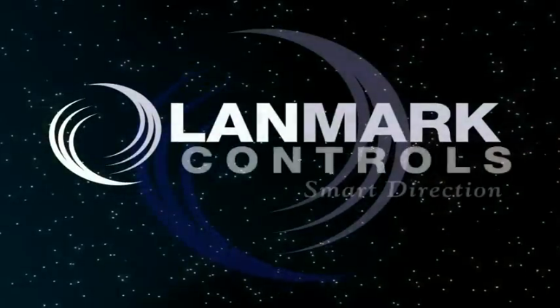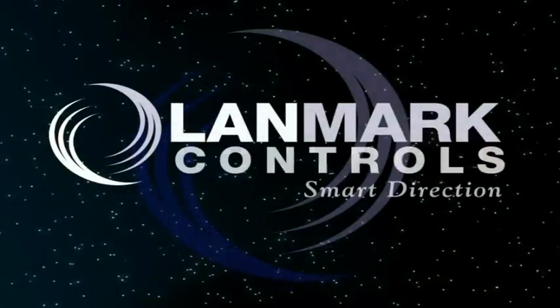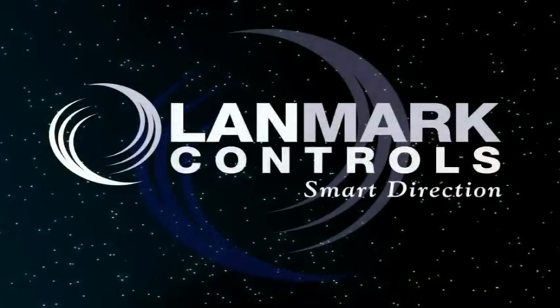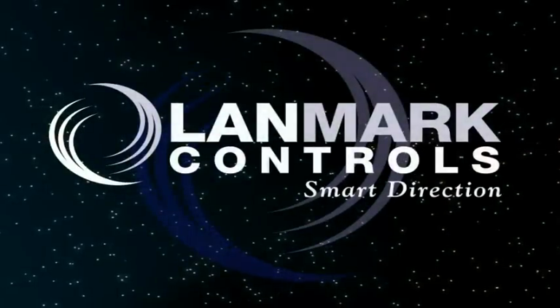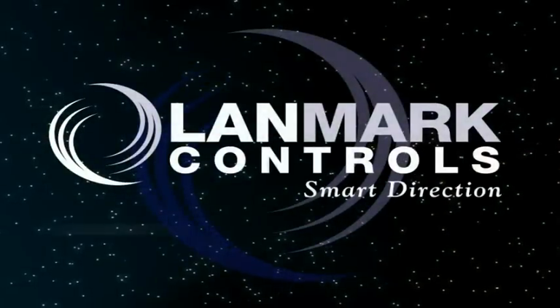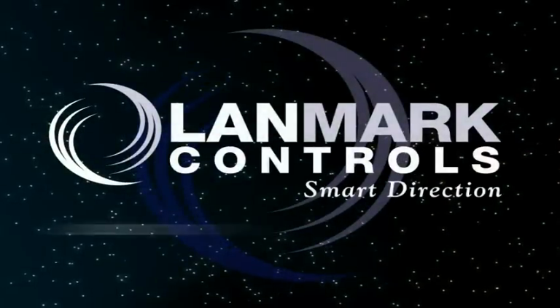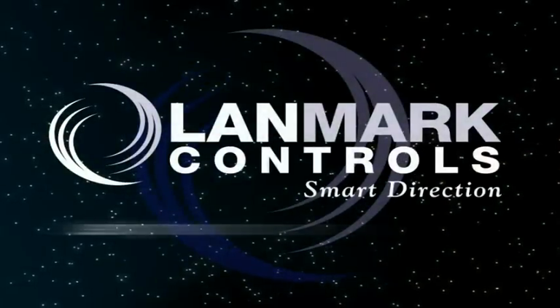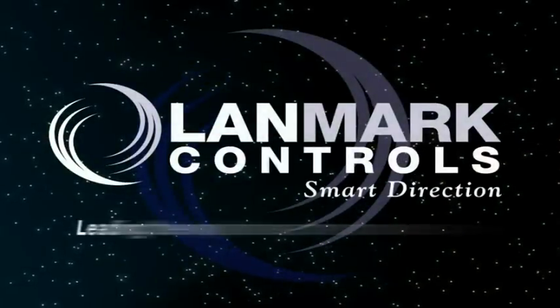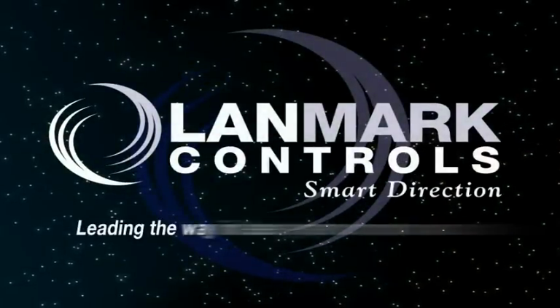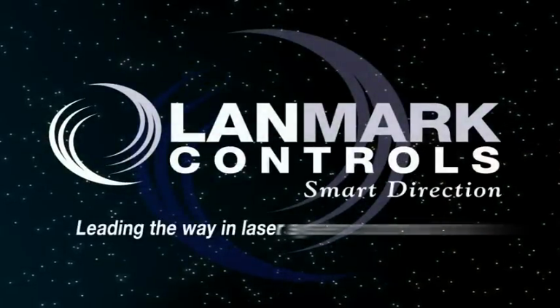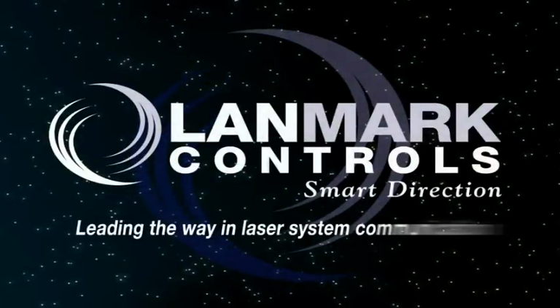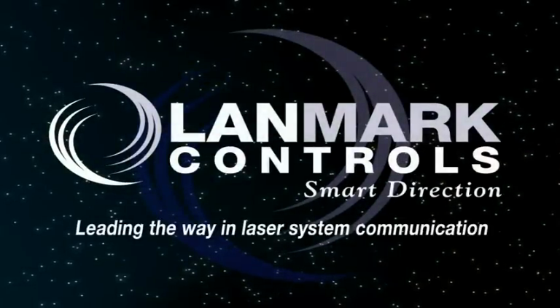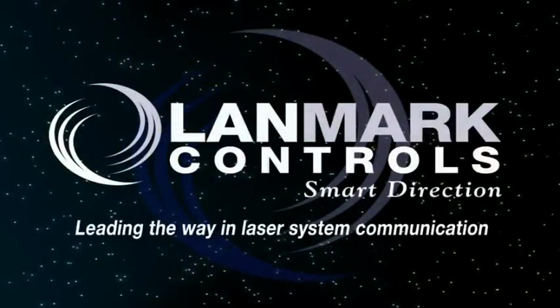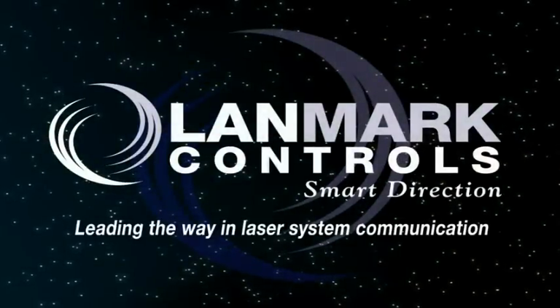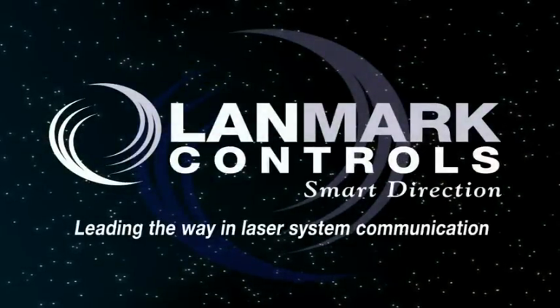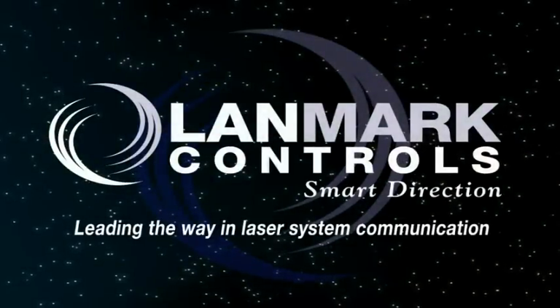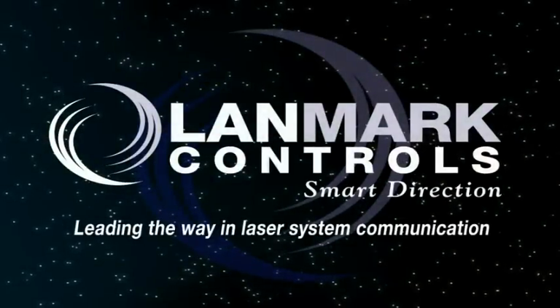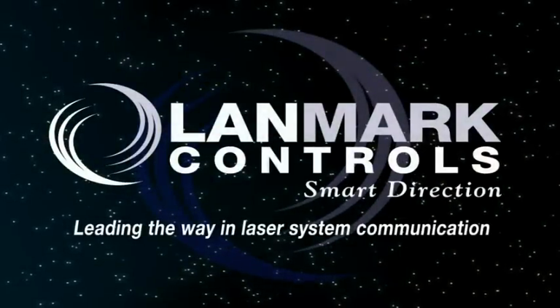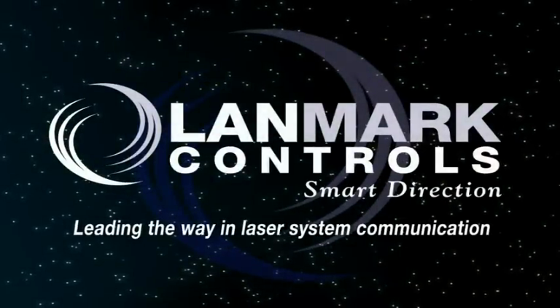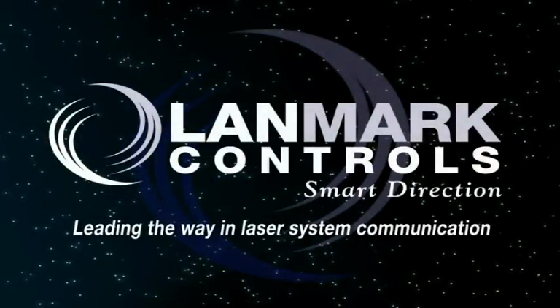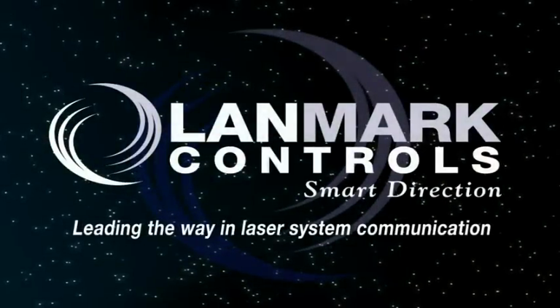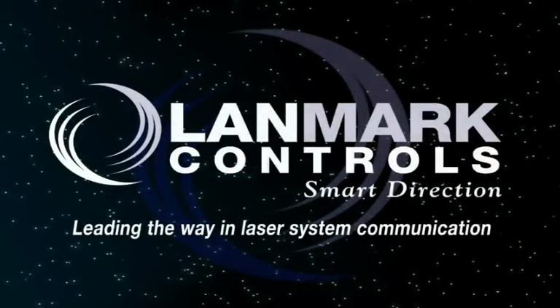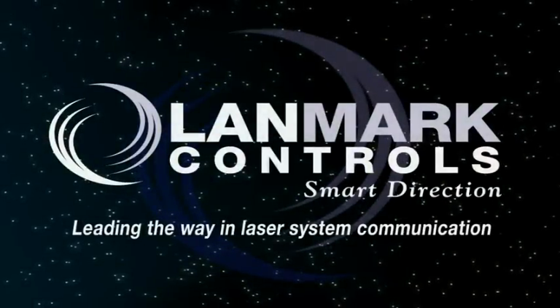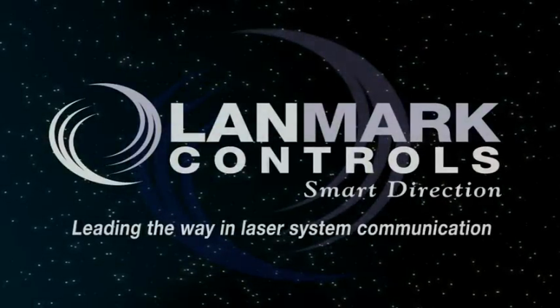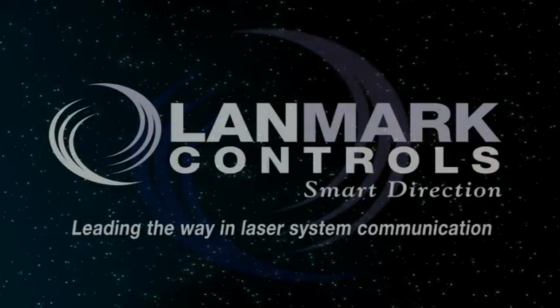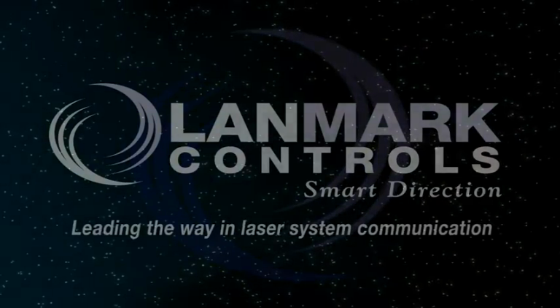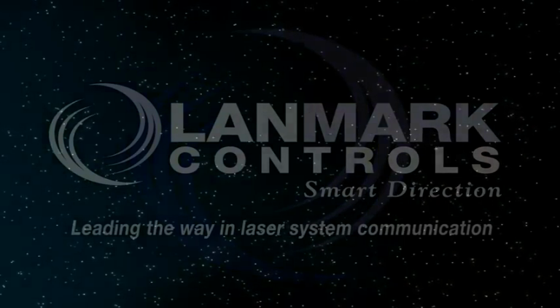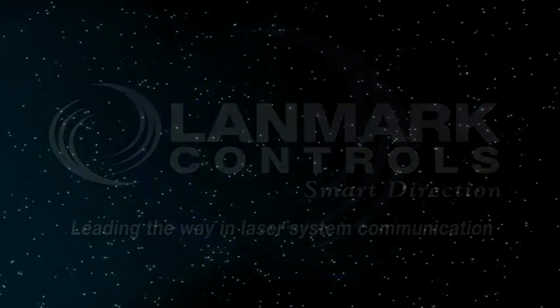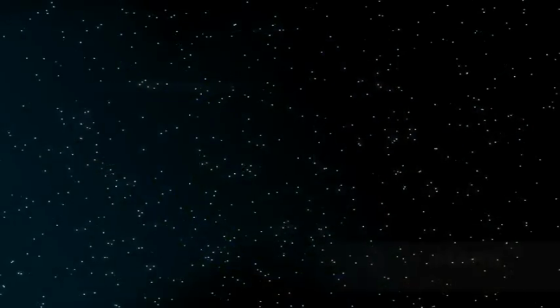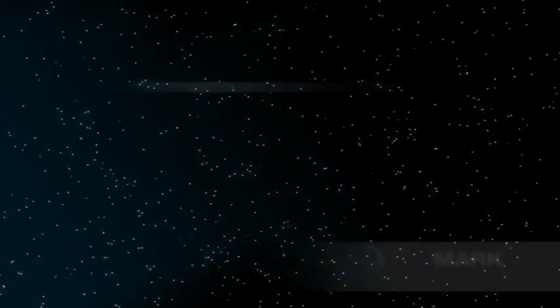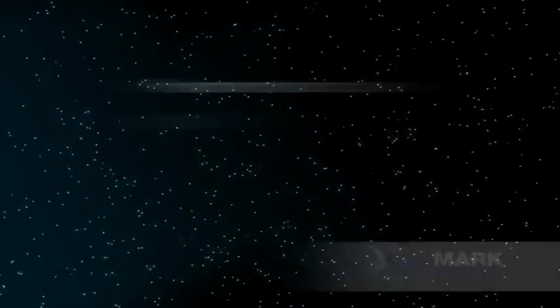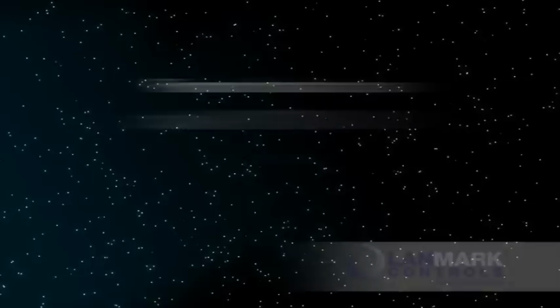Landmark Controls. Leading the way in laser system communication.